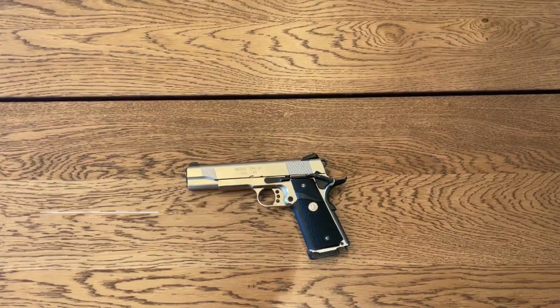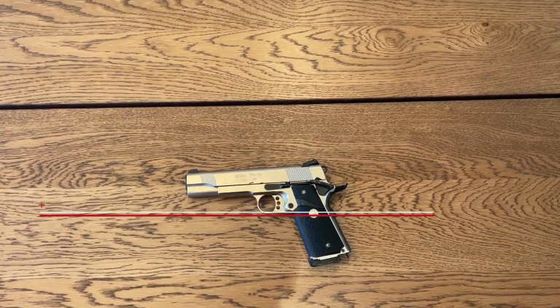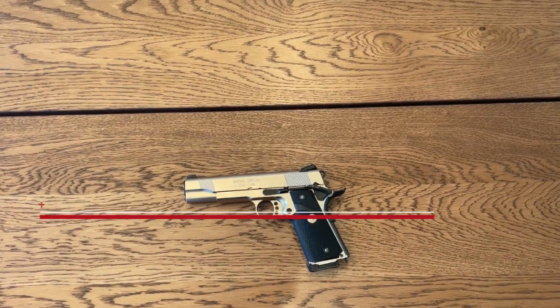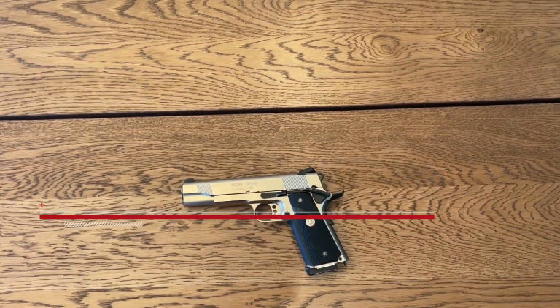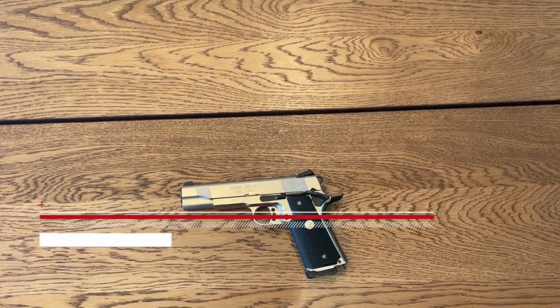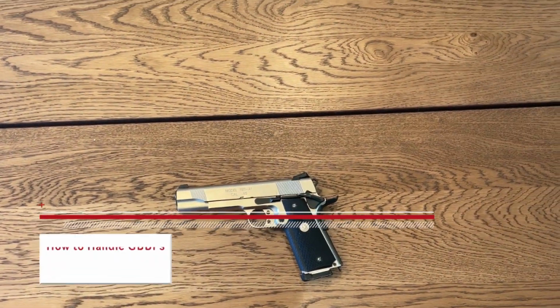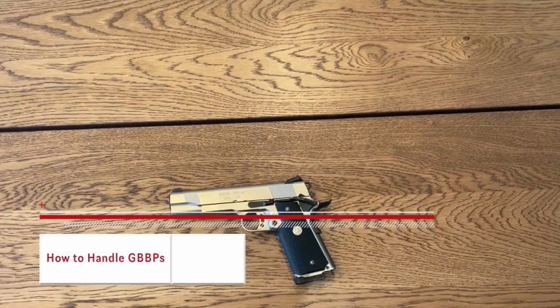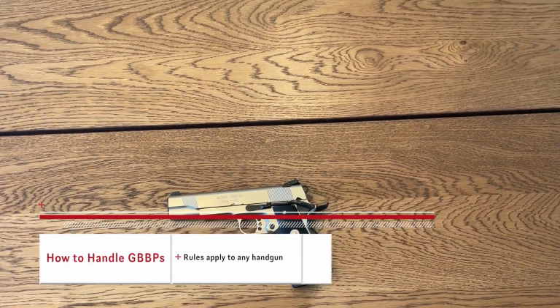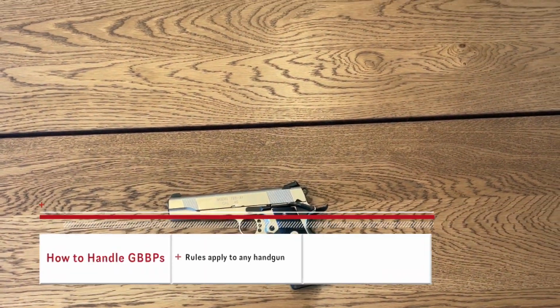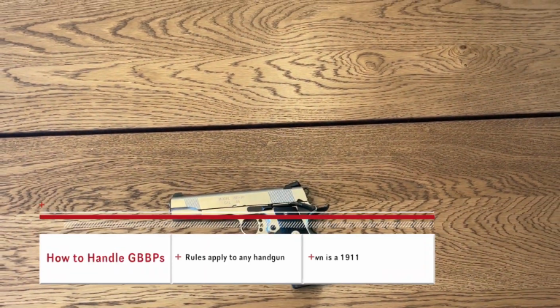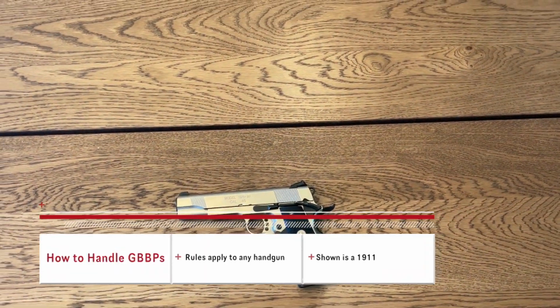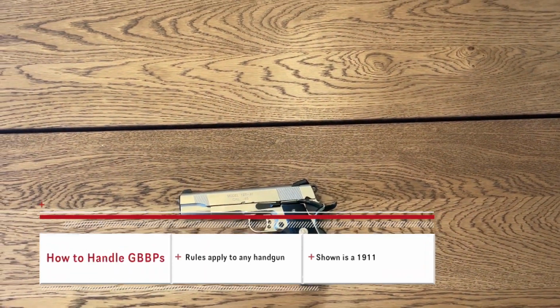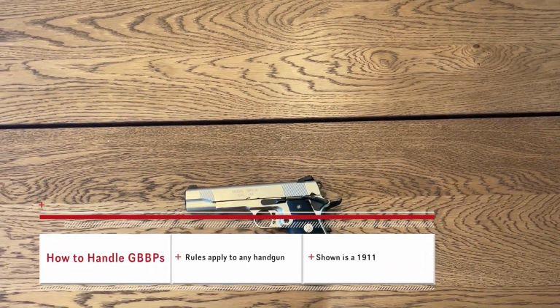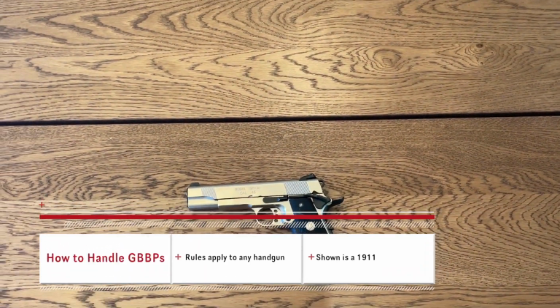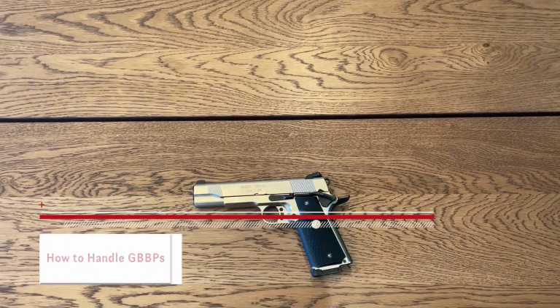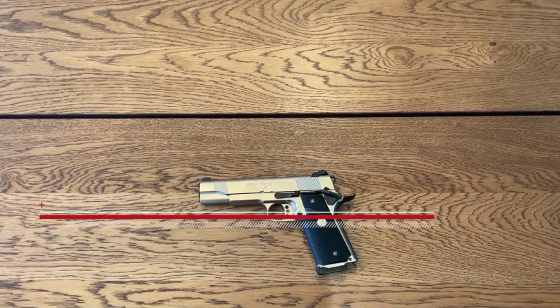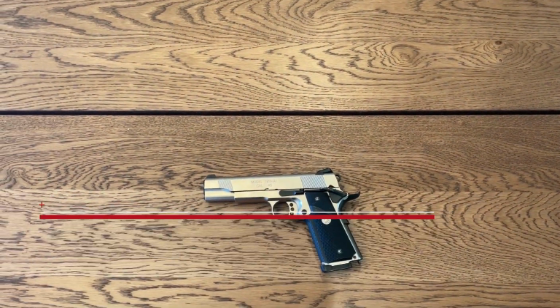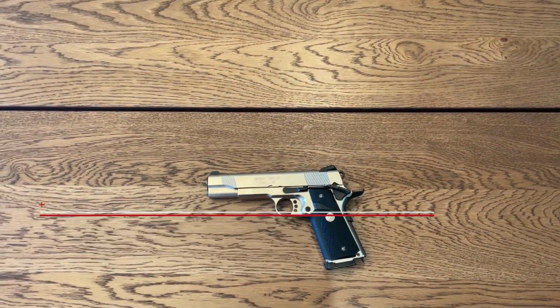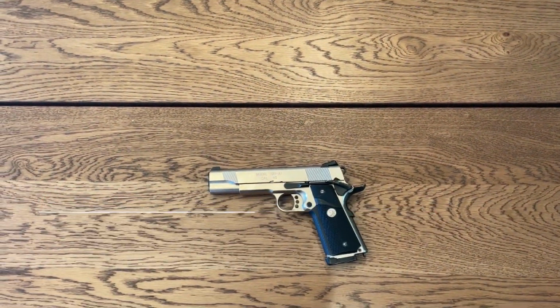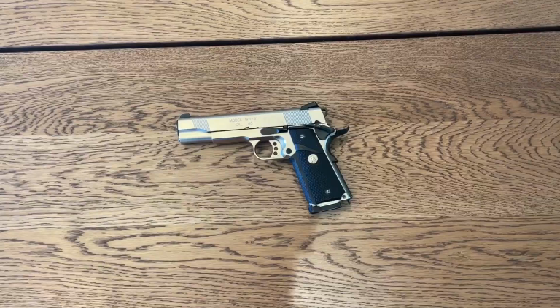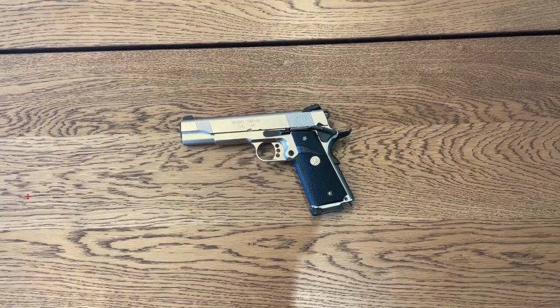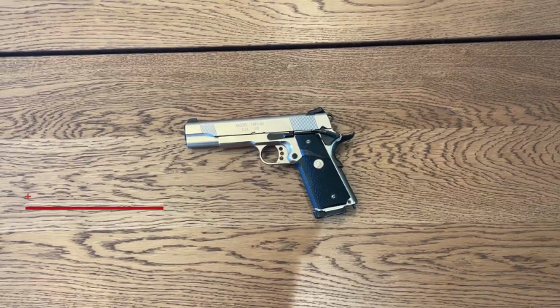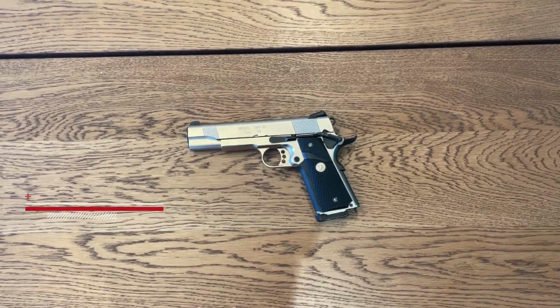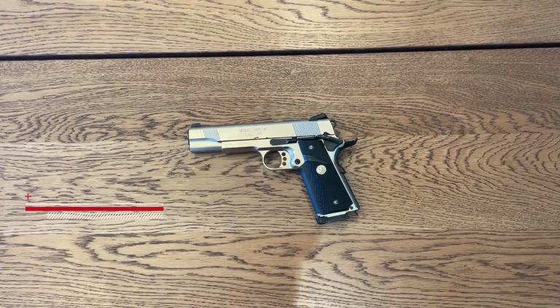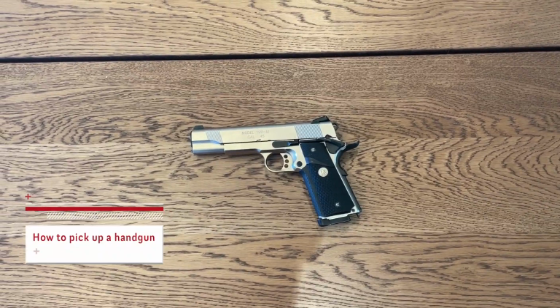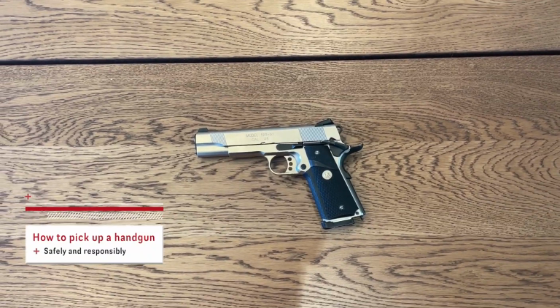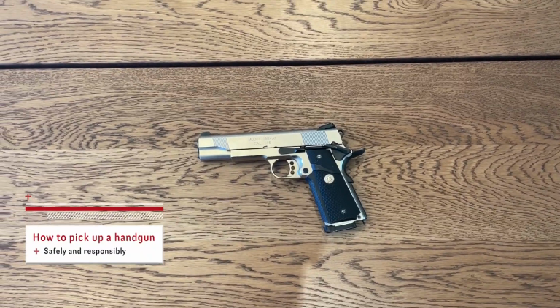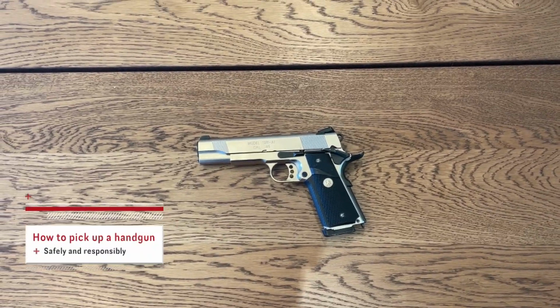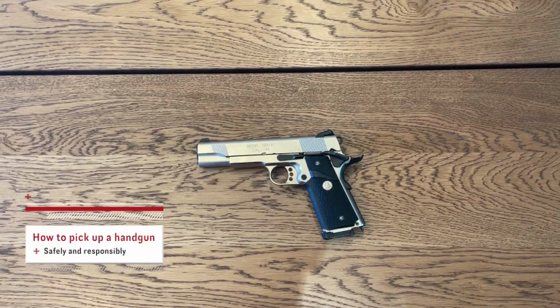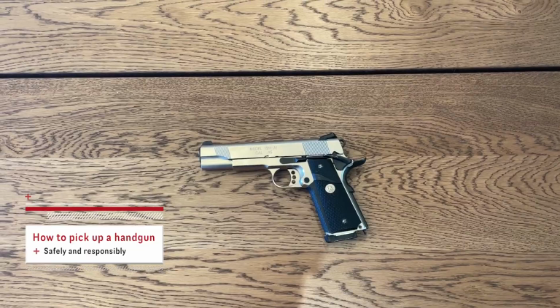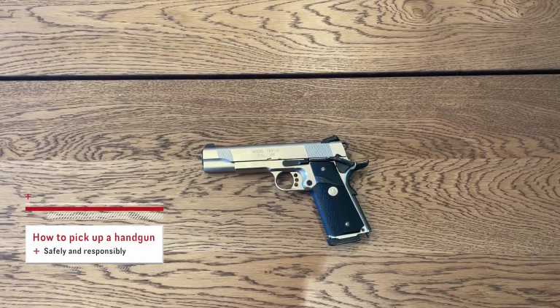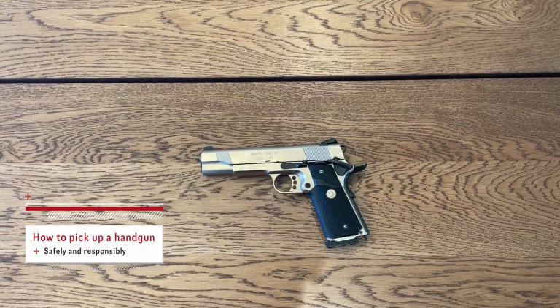Okay guys, today we're going to do something a little different. We're going to find out how to handle a gun safely.